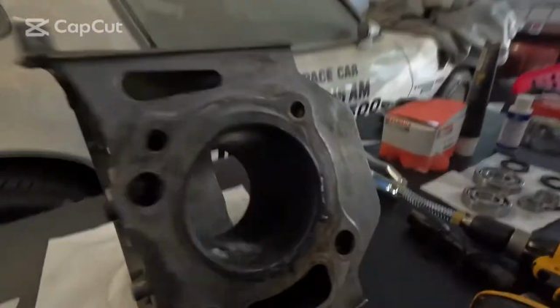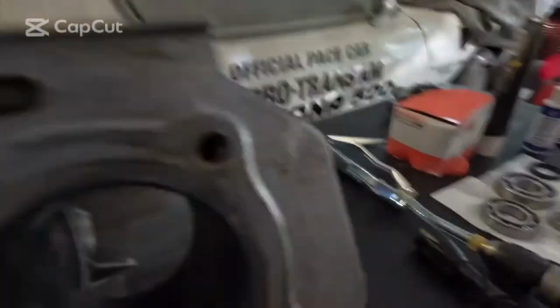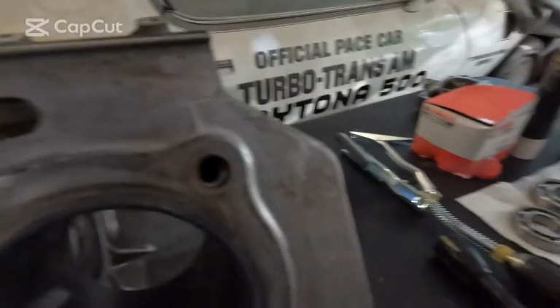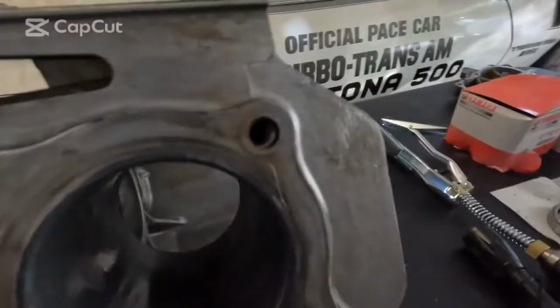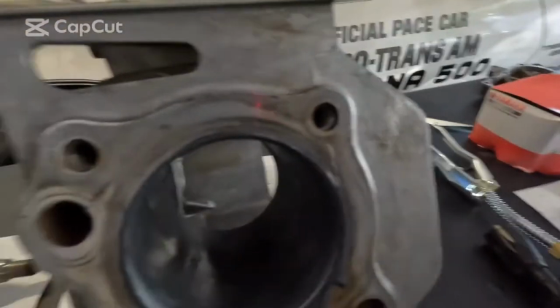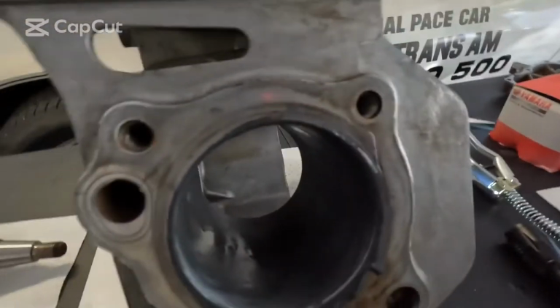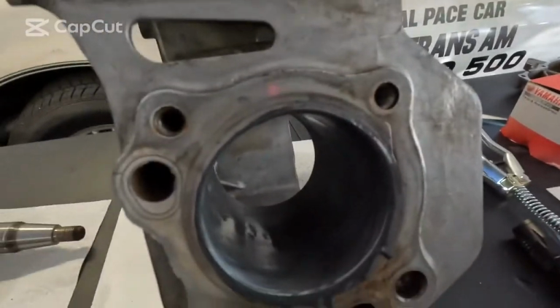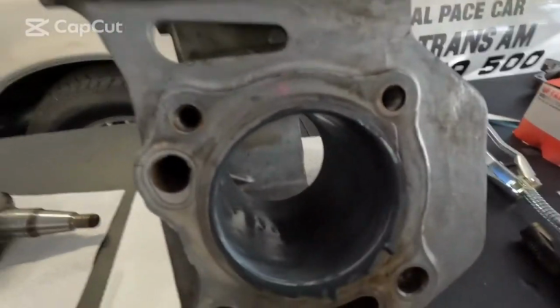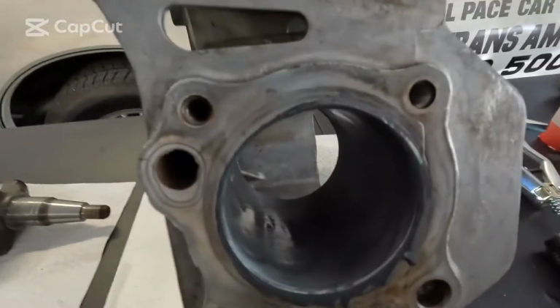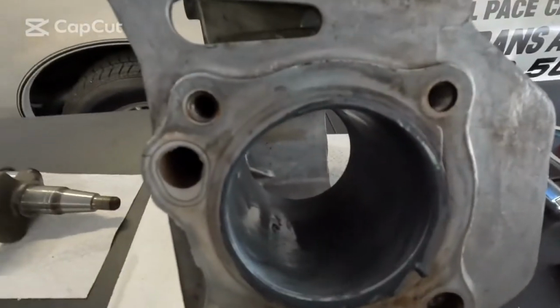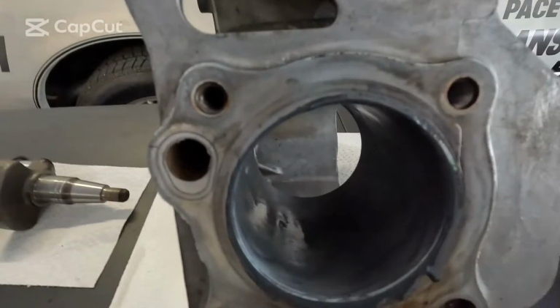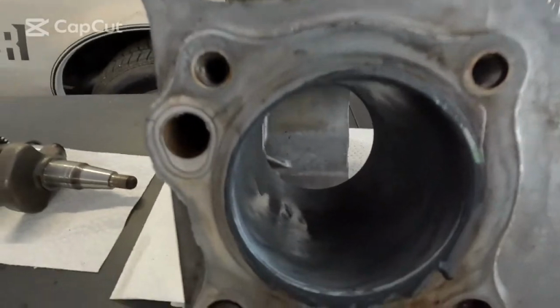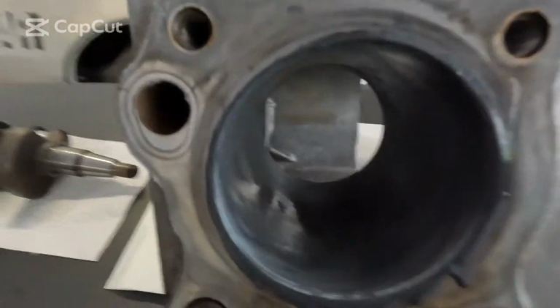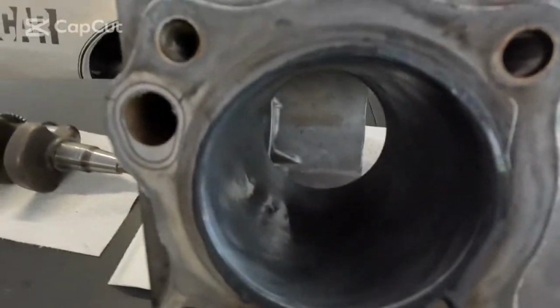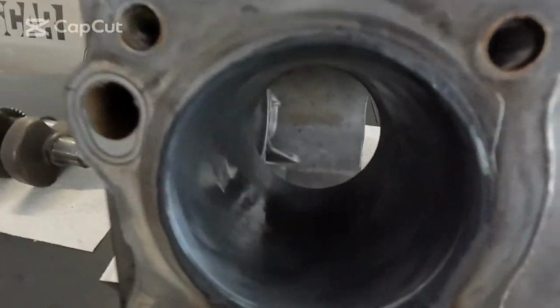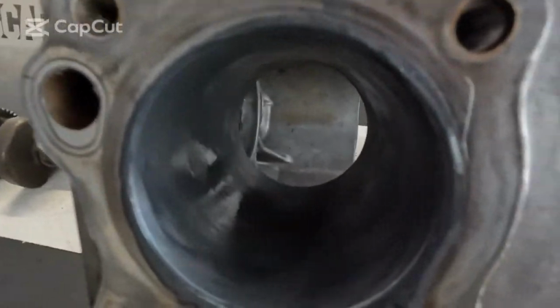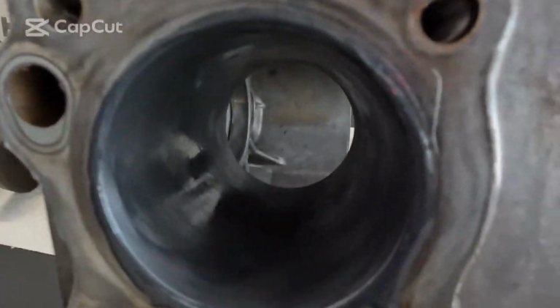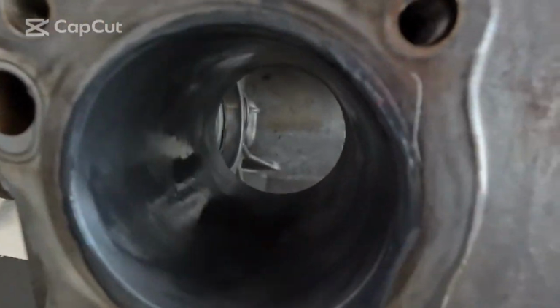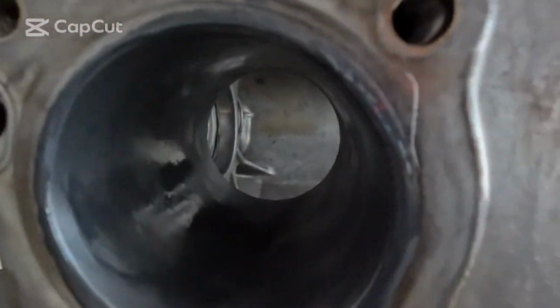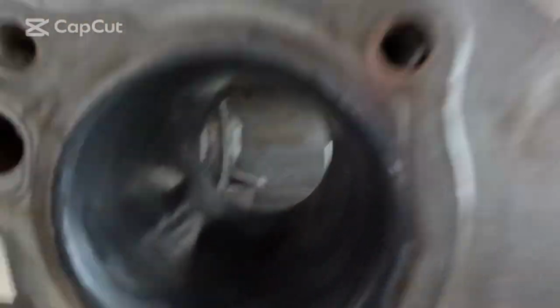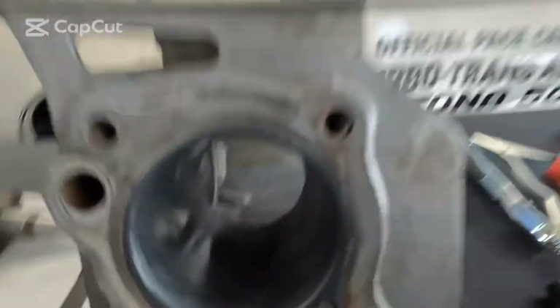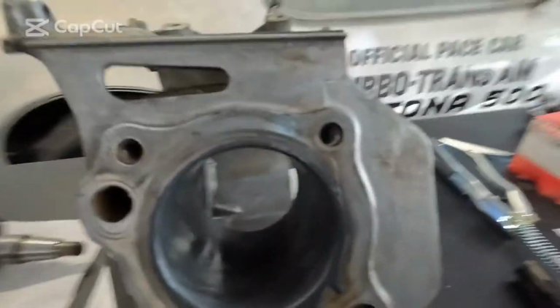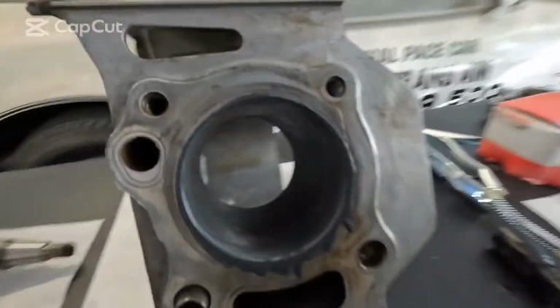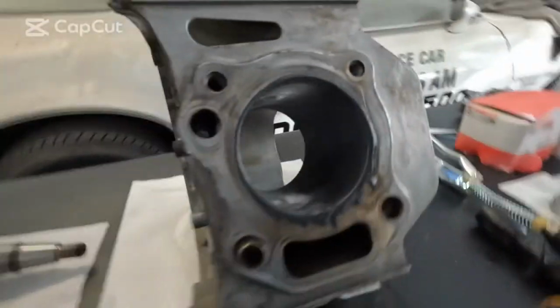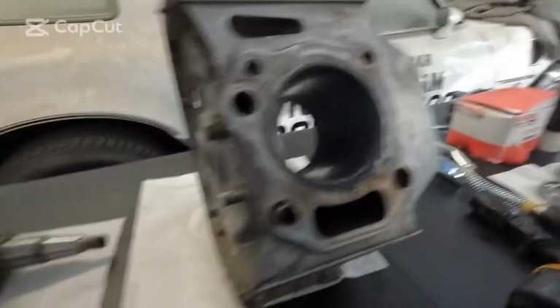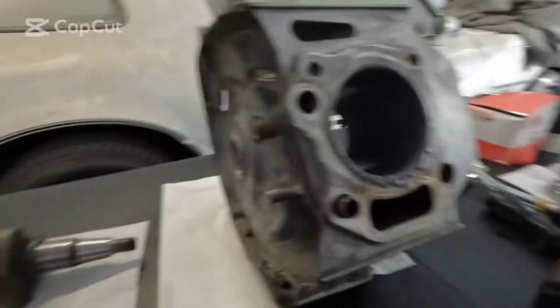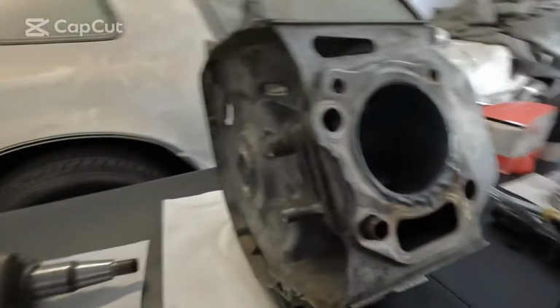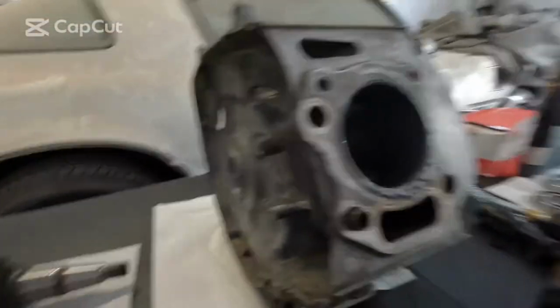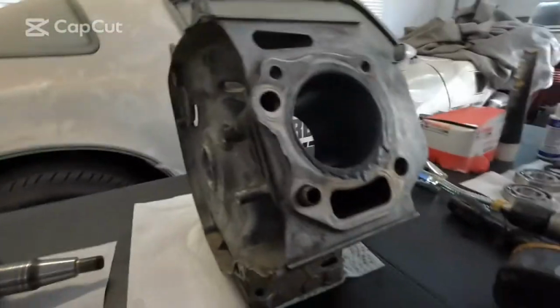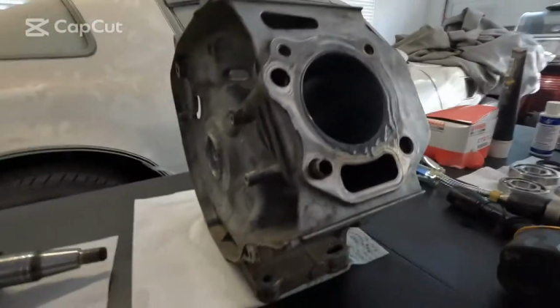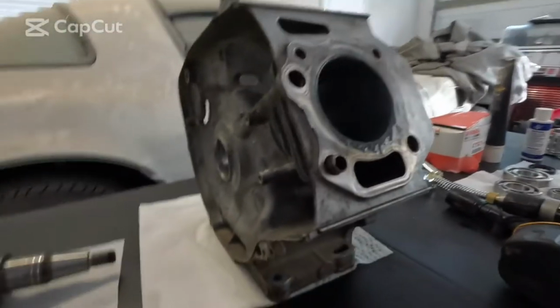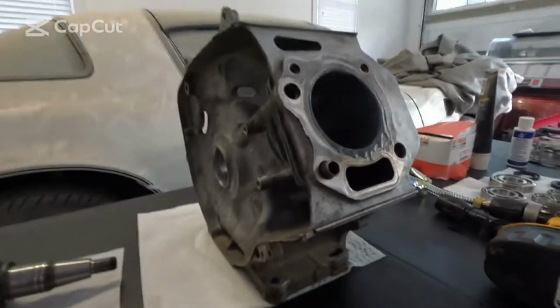I'll look down in there — it's all nasty. So now I'm going to clean it out with some carburetor cleaner and take a look.